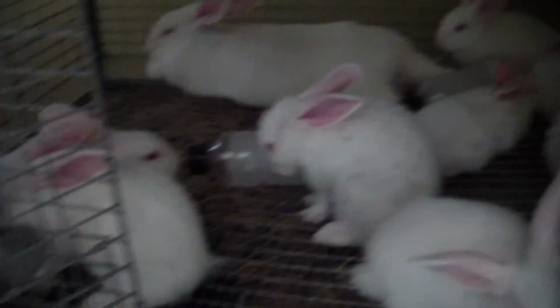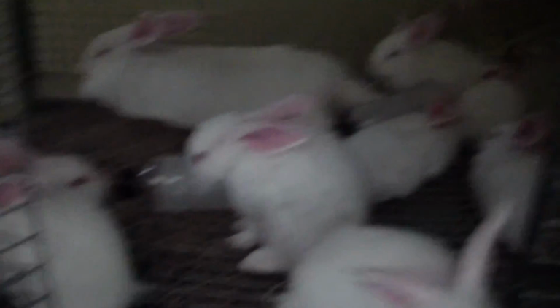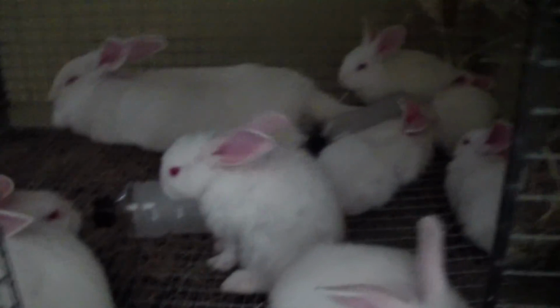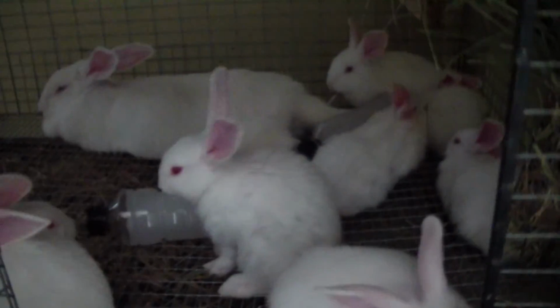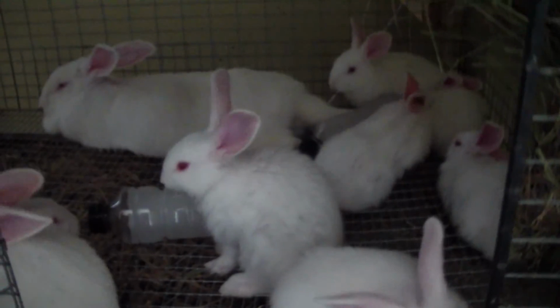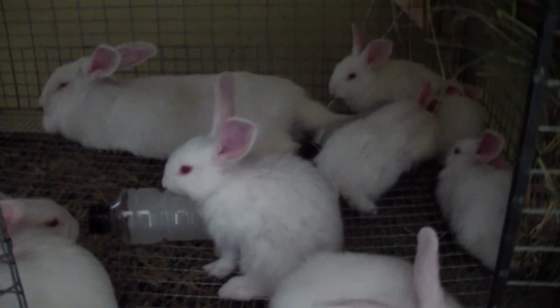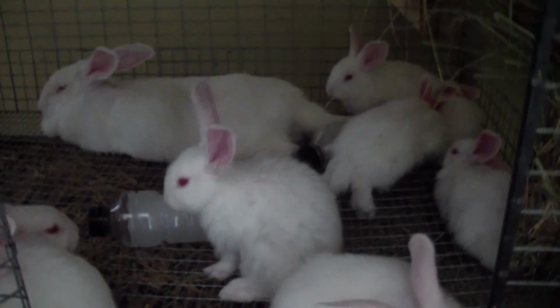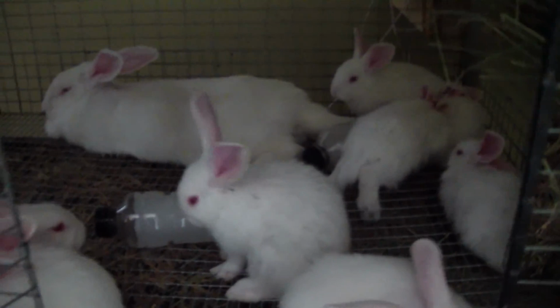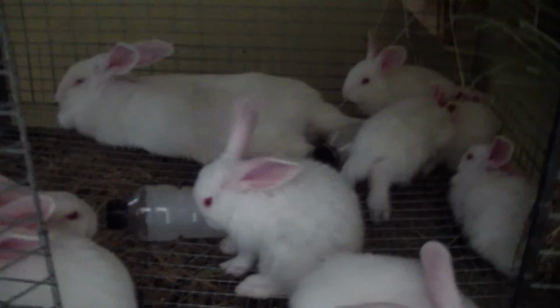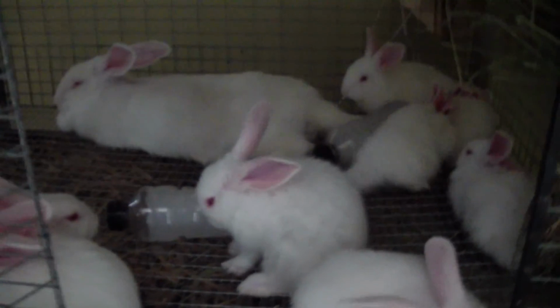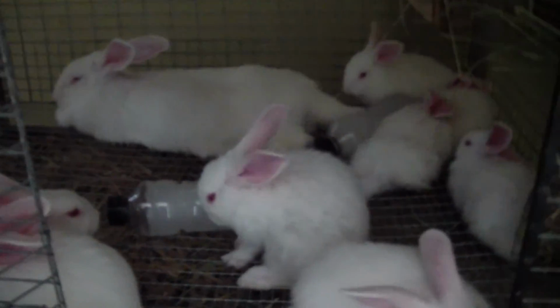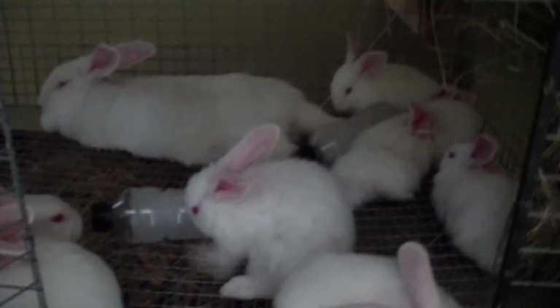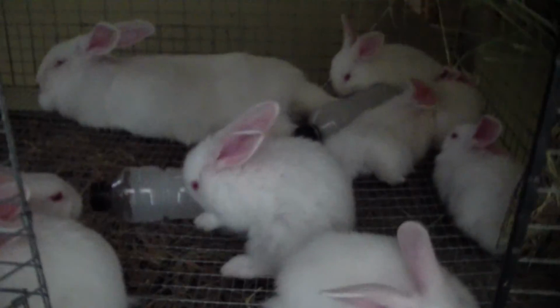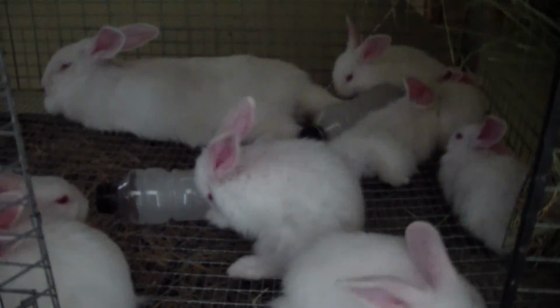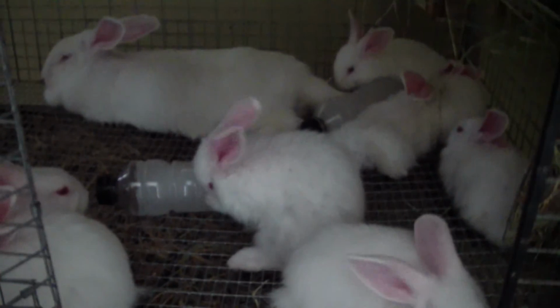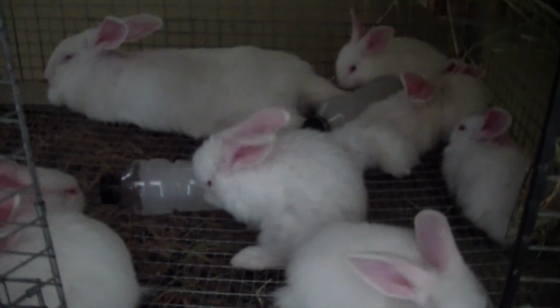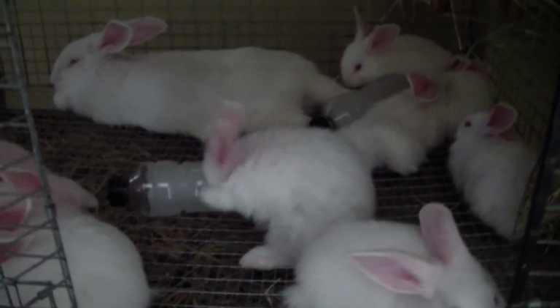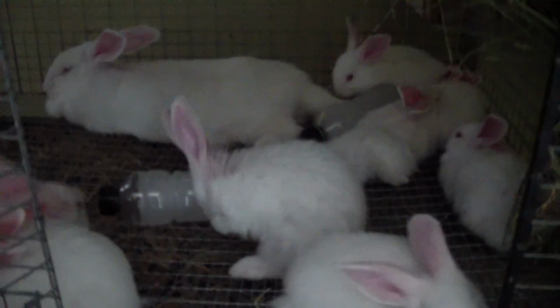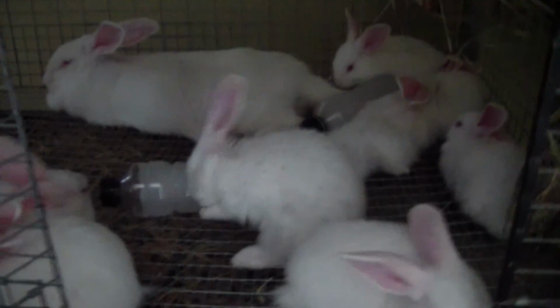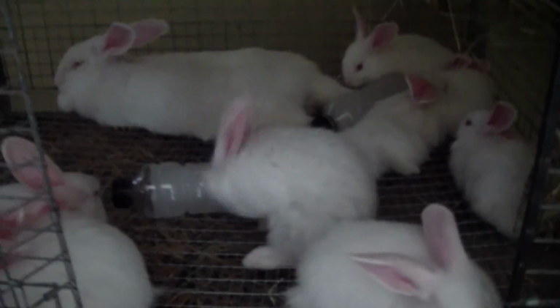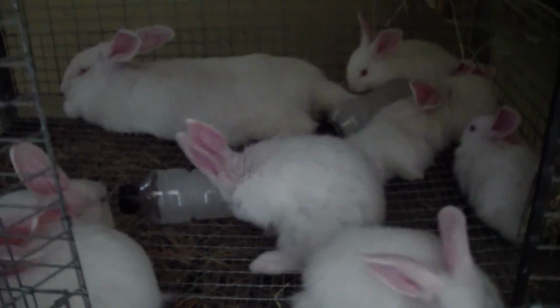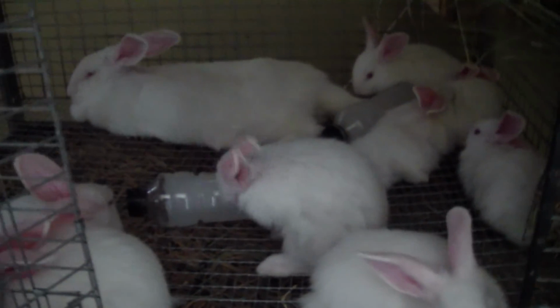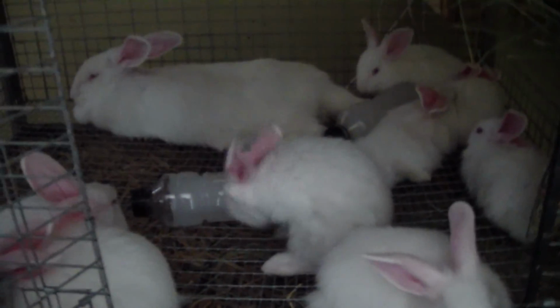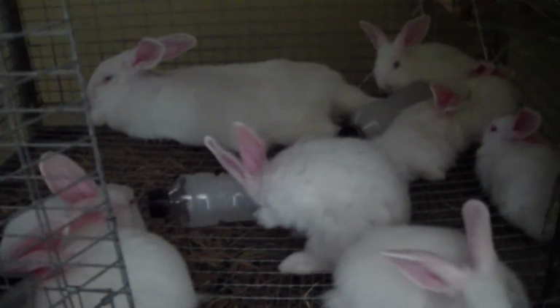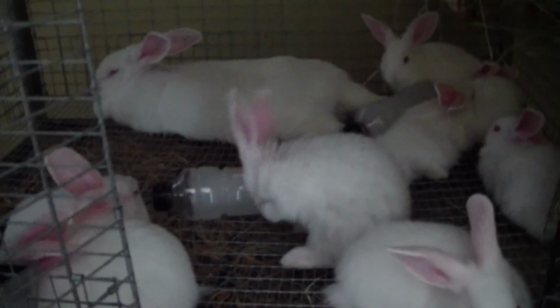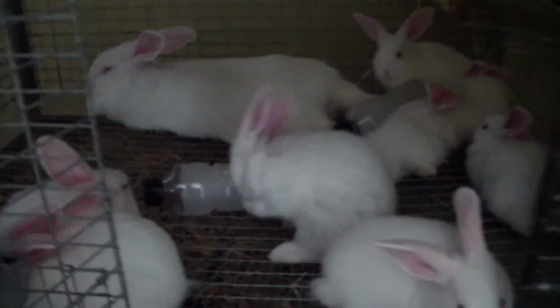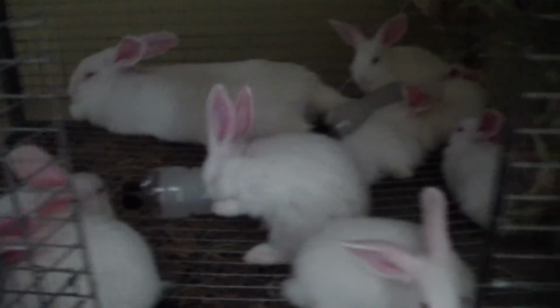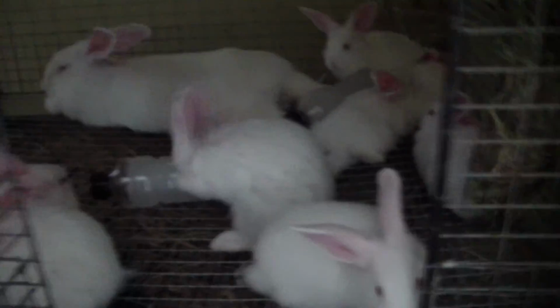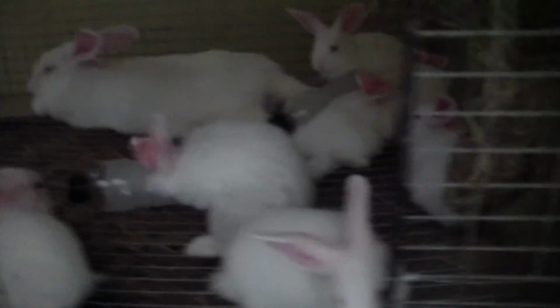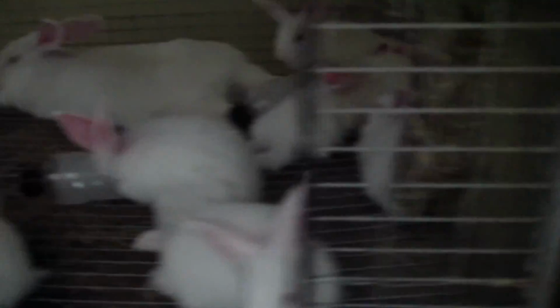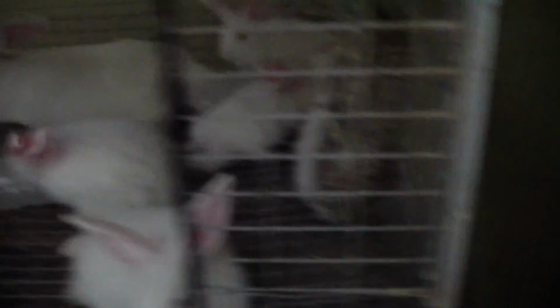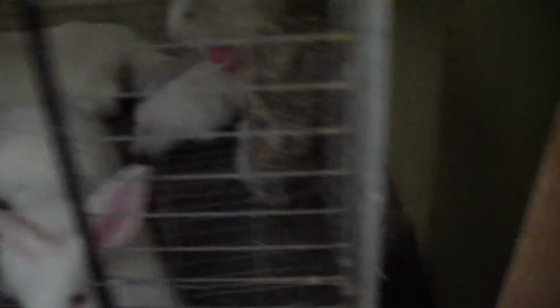These are the ones on Craigslist — White New Zealands.